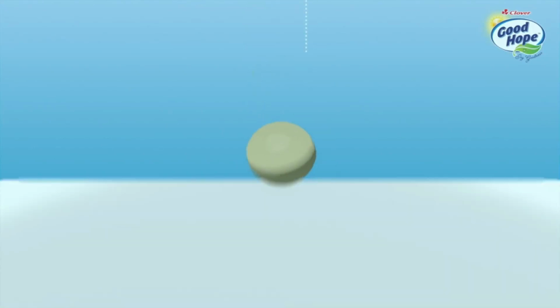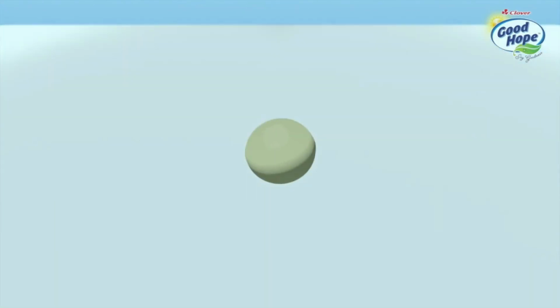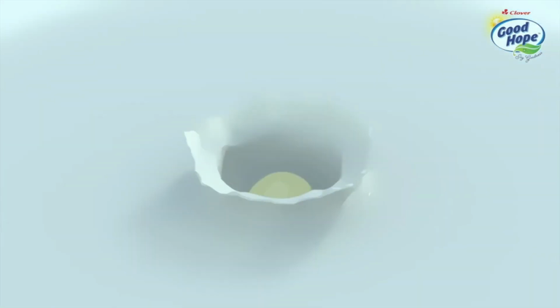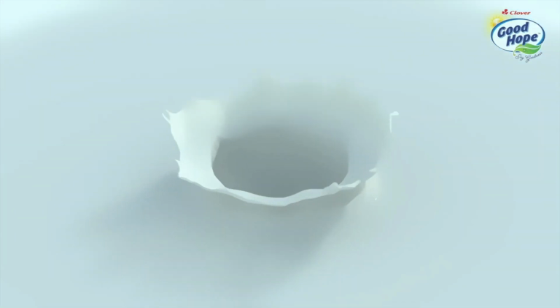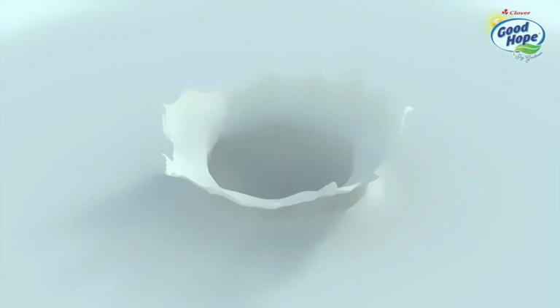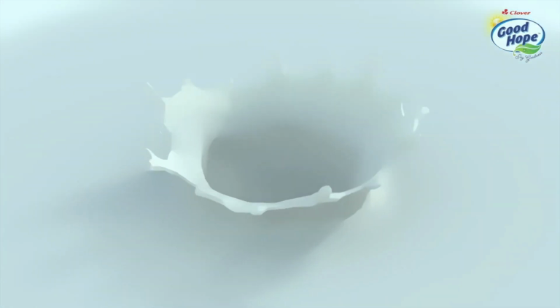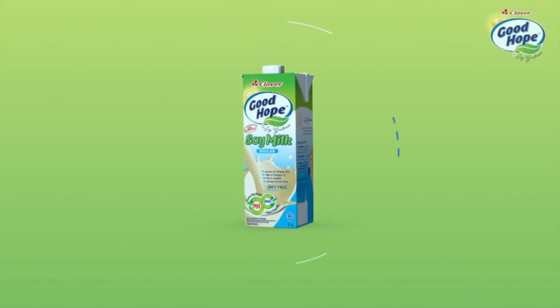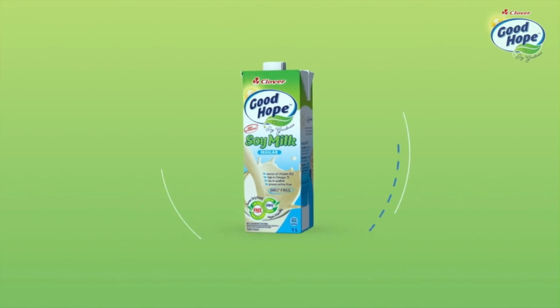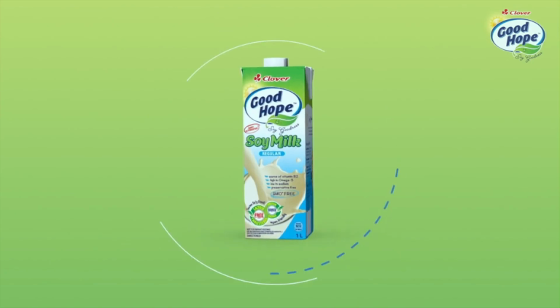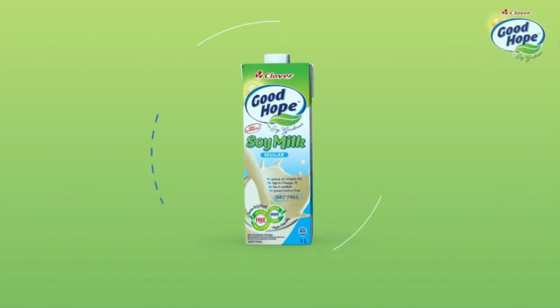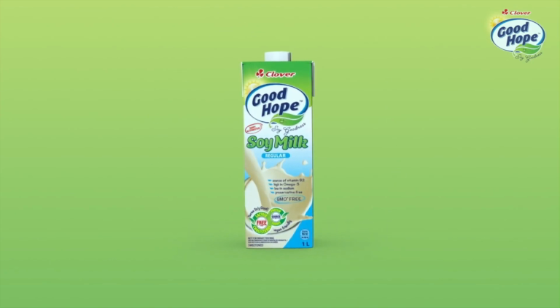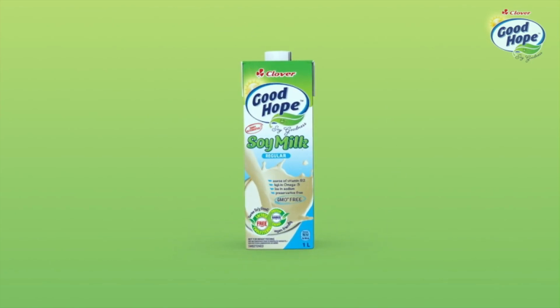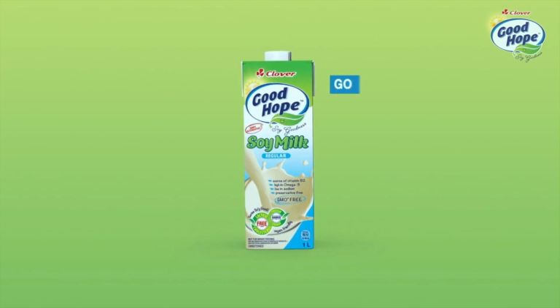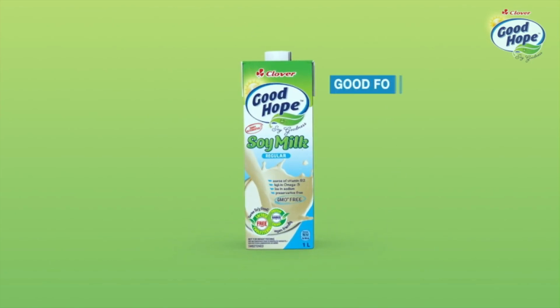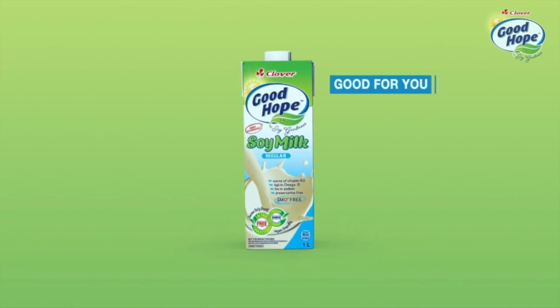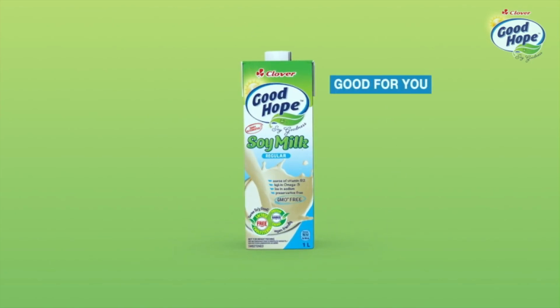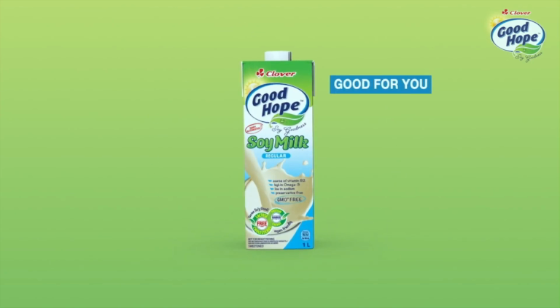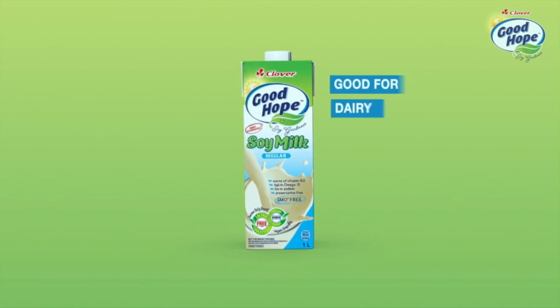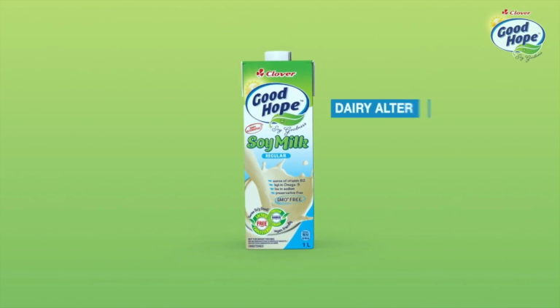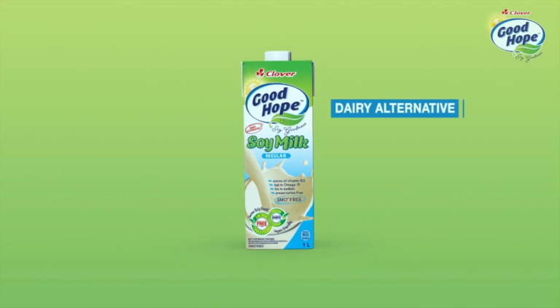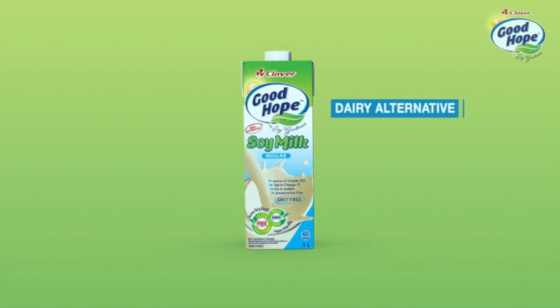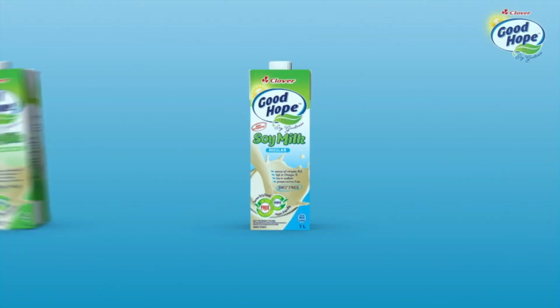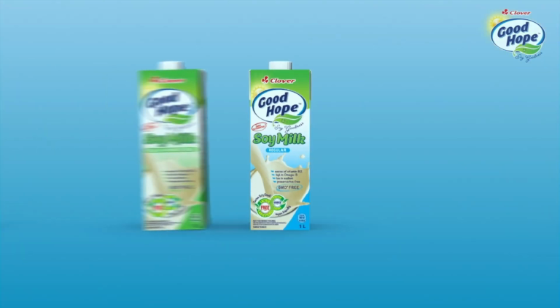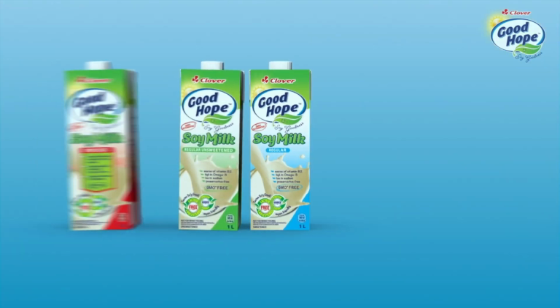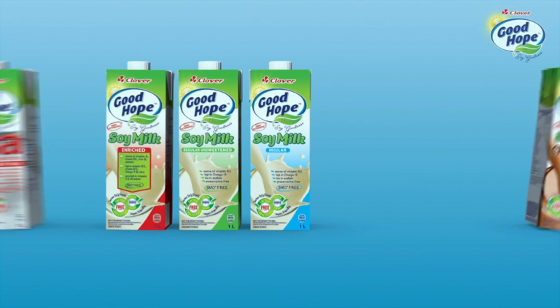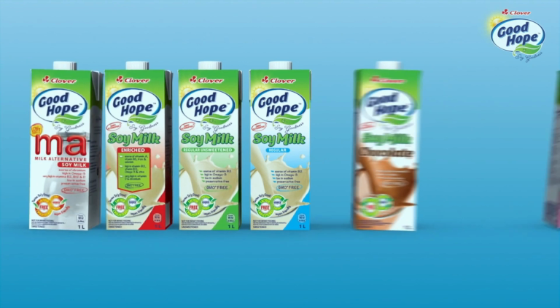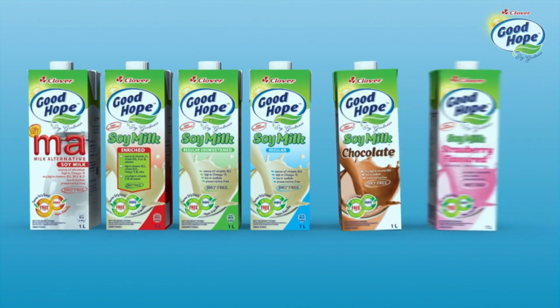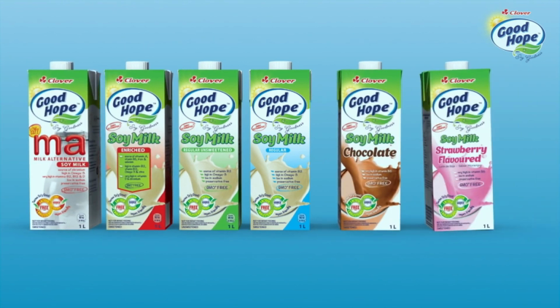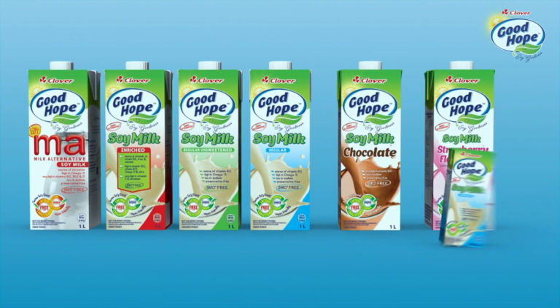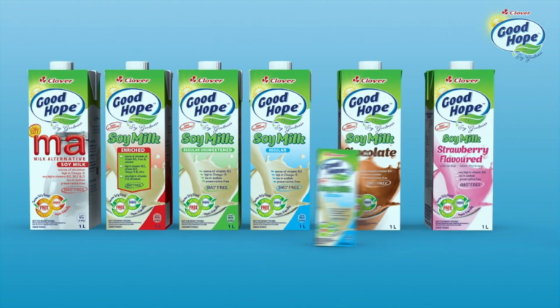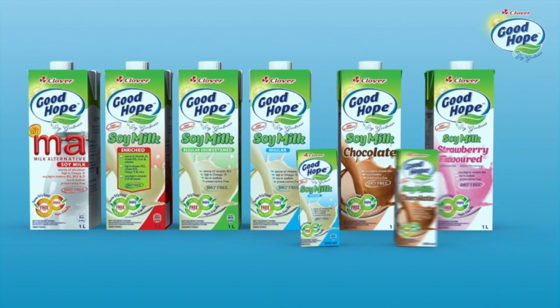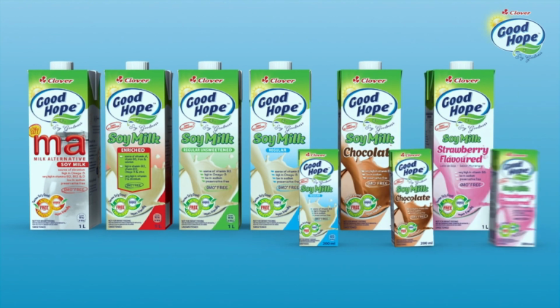Clover Good Hope Soy Milk. Soy goodness naturally. Made with love by Clover.